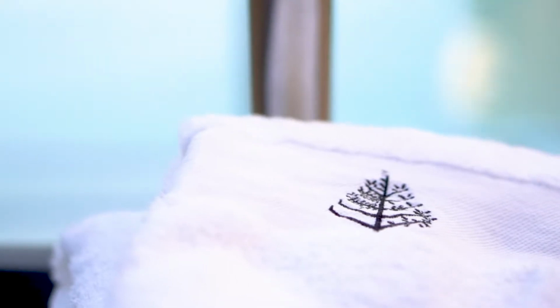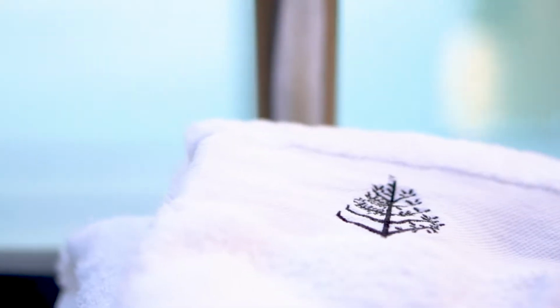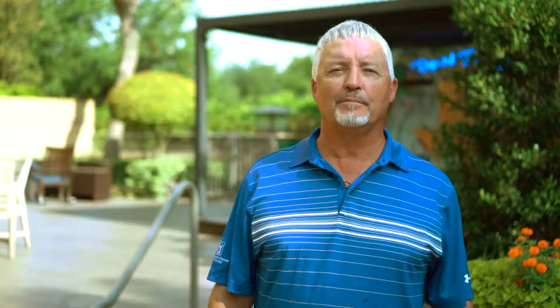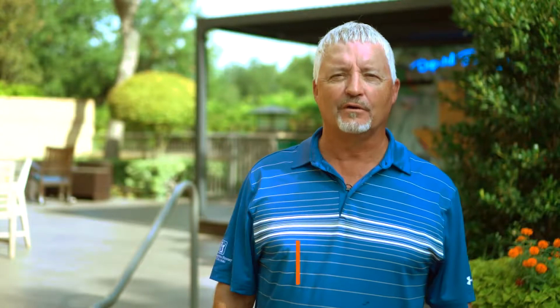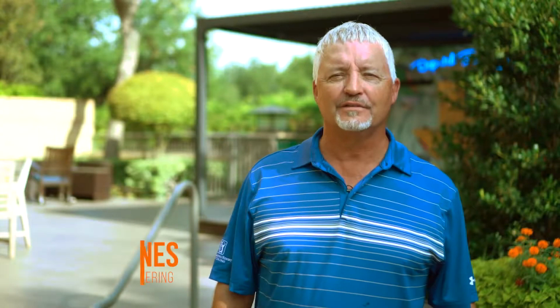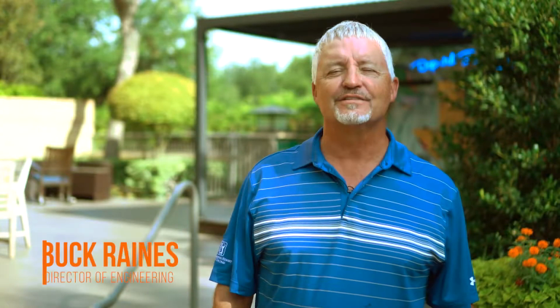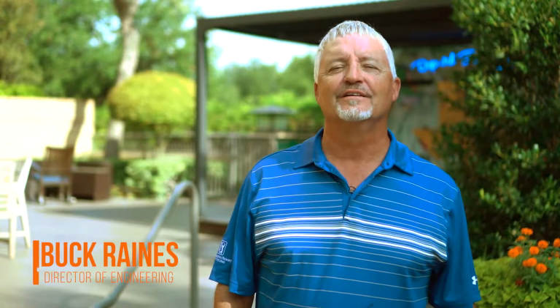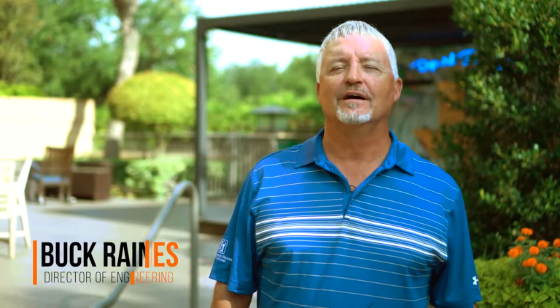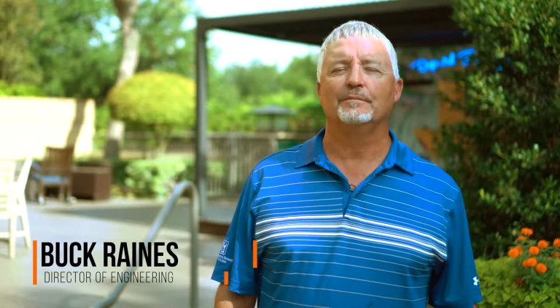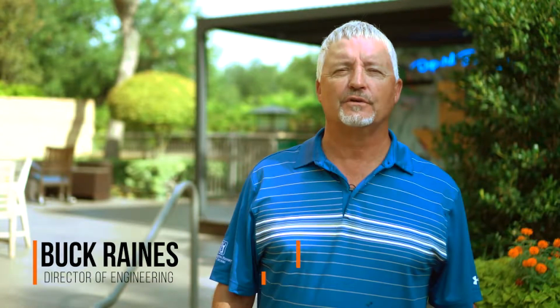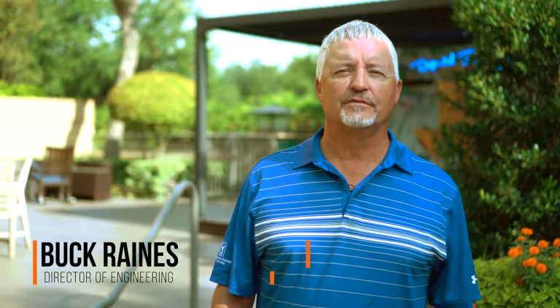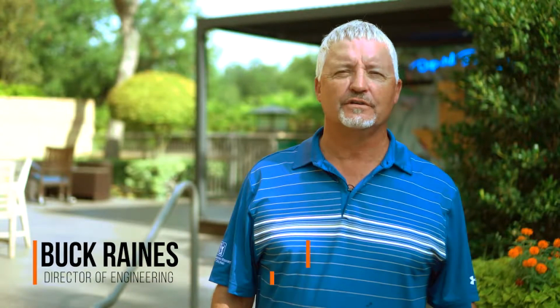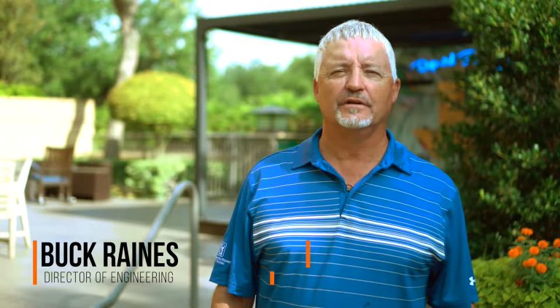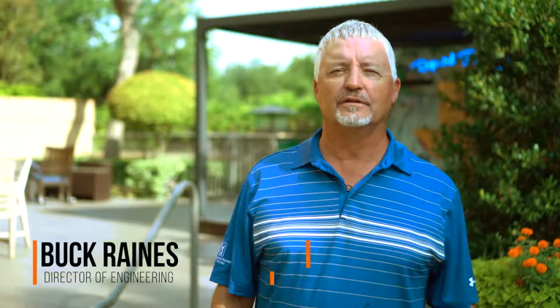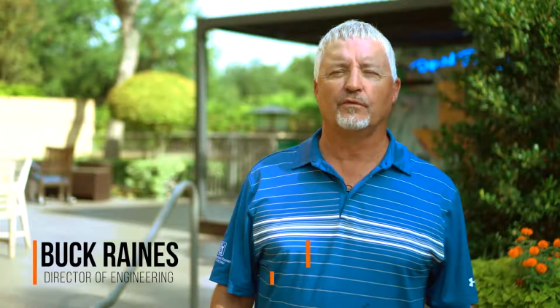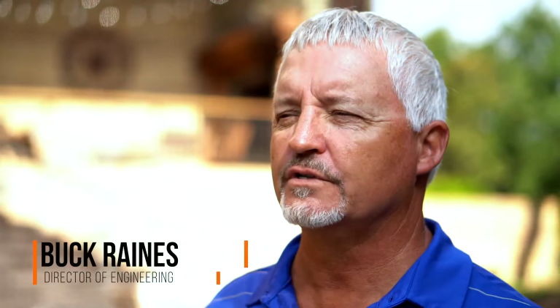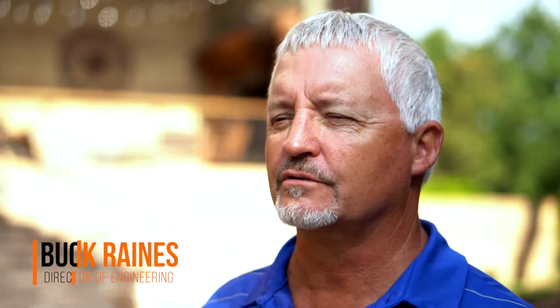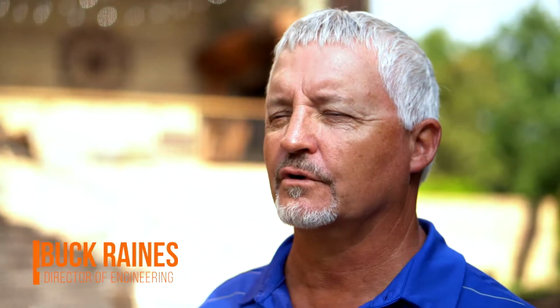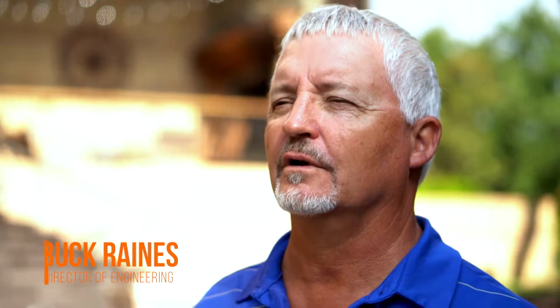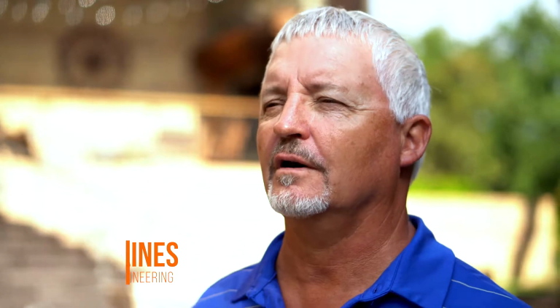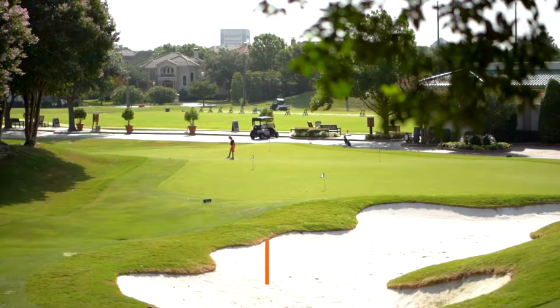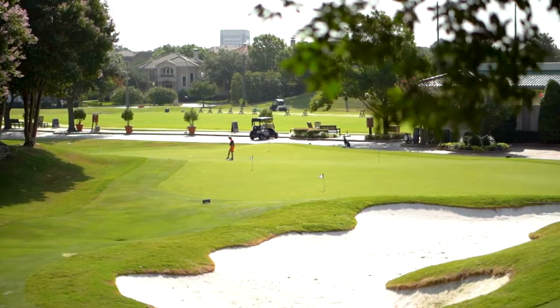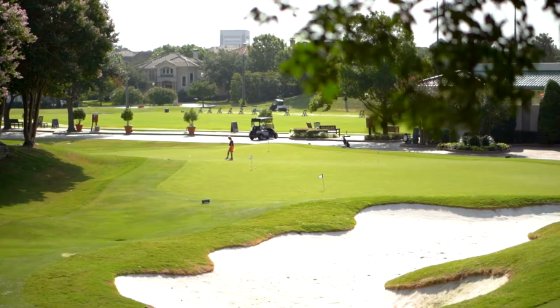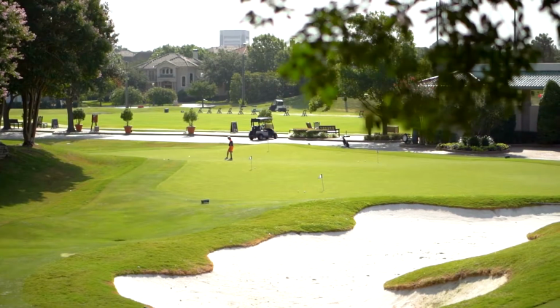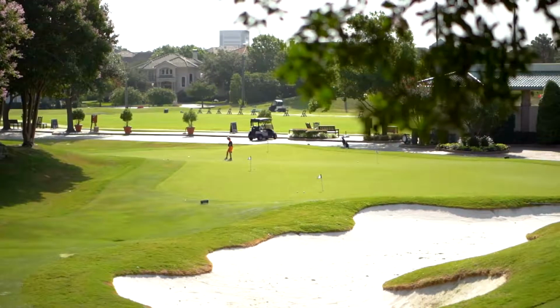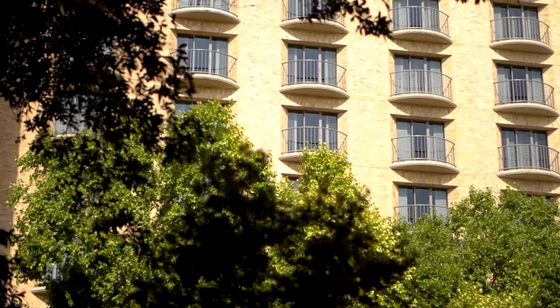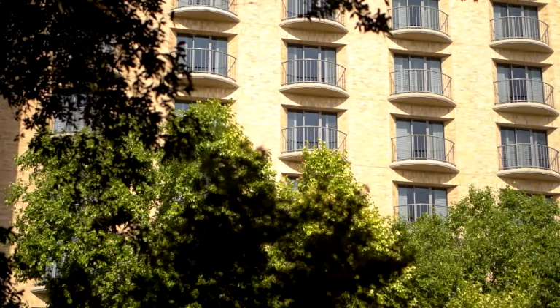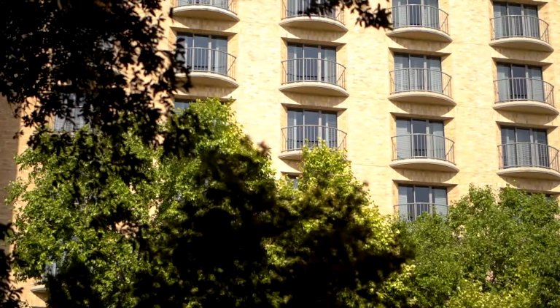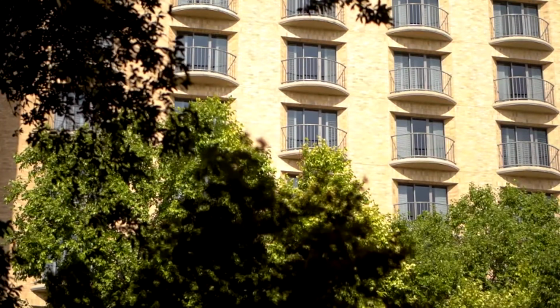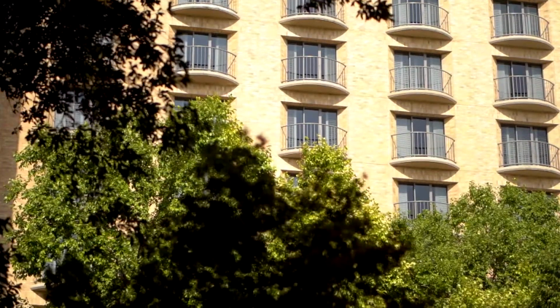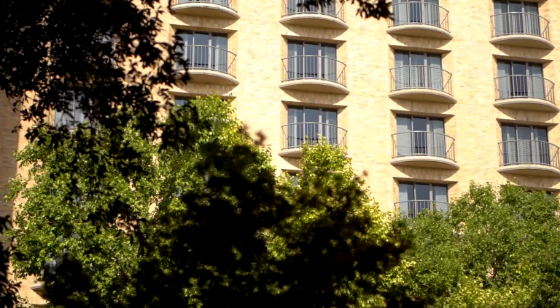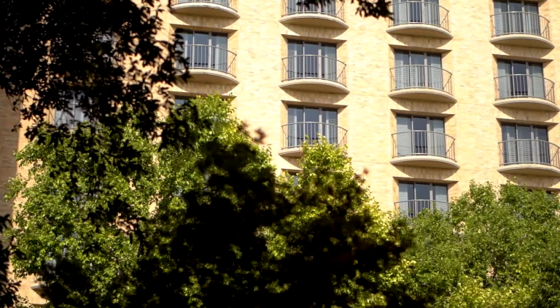Hi, I'm Buck Rains. I'm the director of engineering here at the Four Seasons Resort and Club in Irving, Texas, Las Colinas.